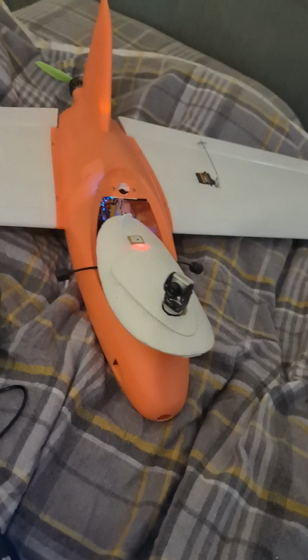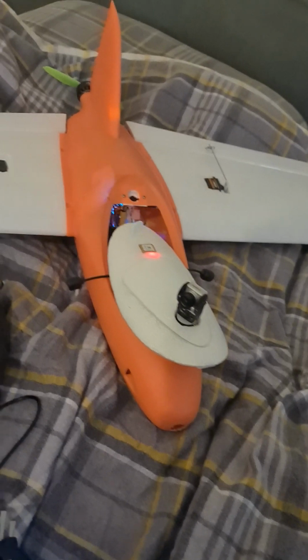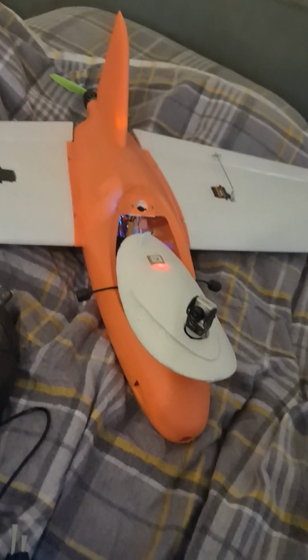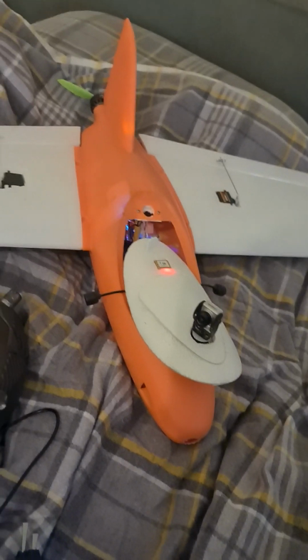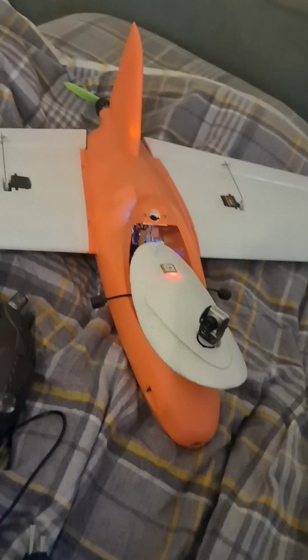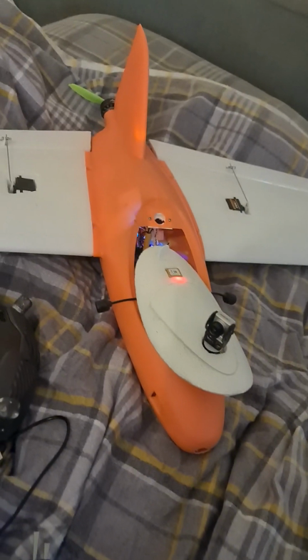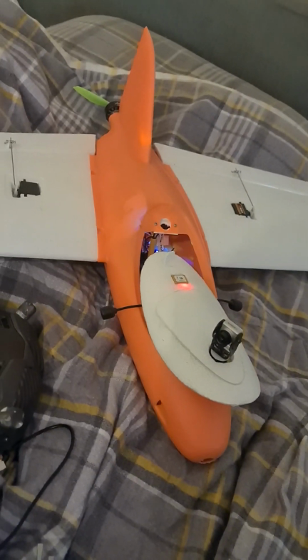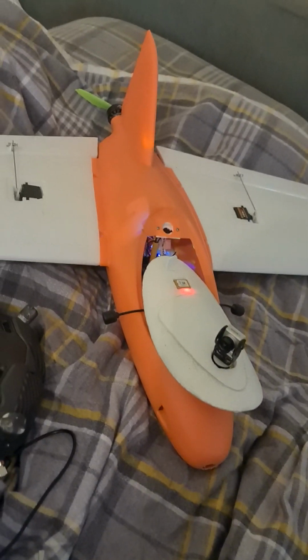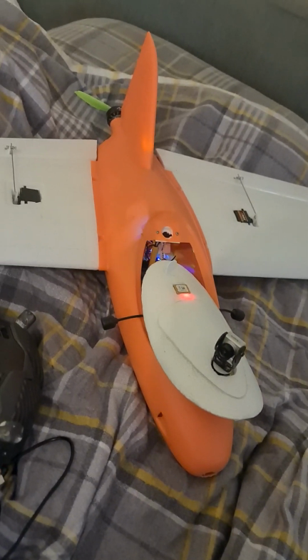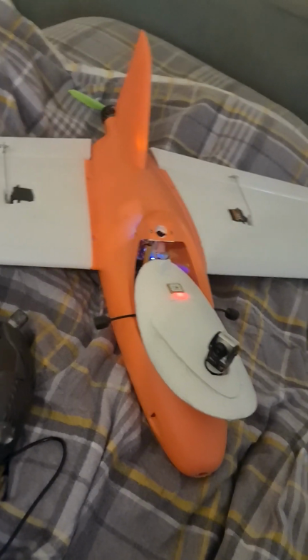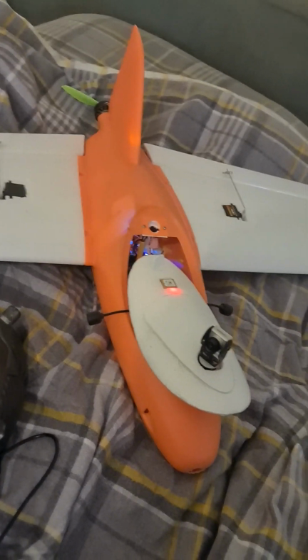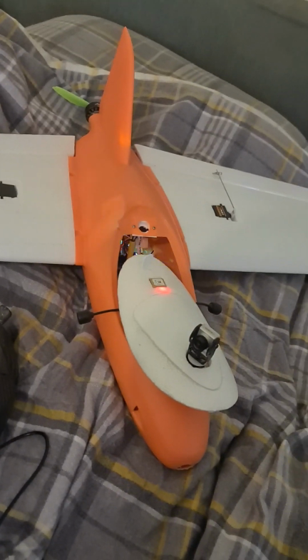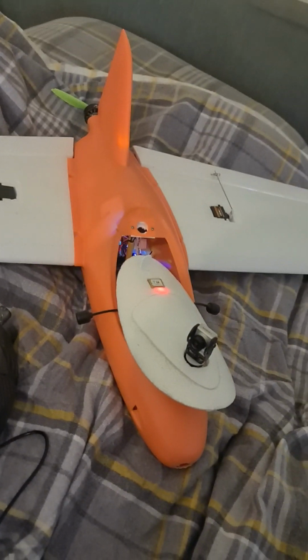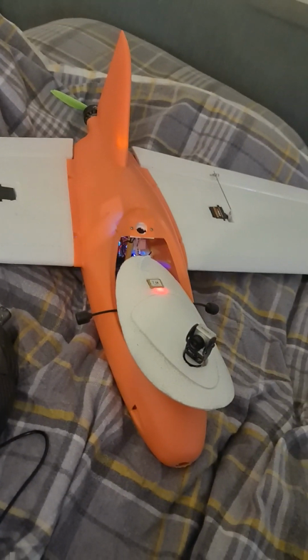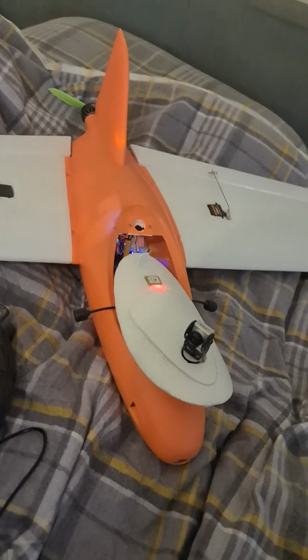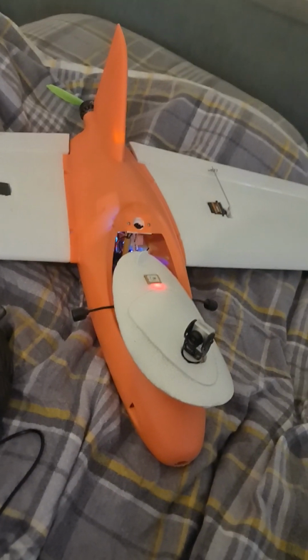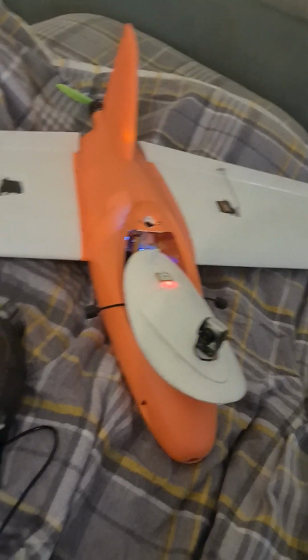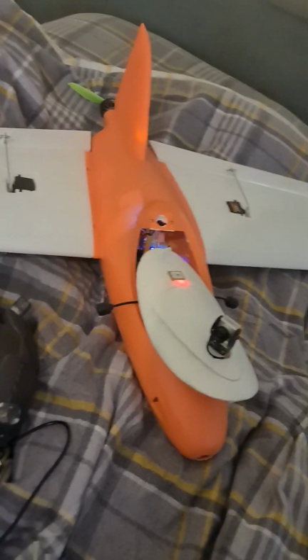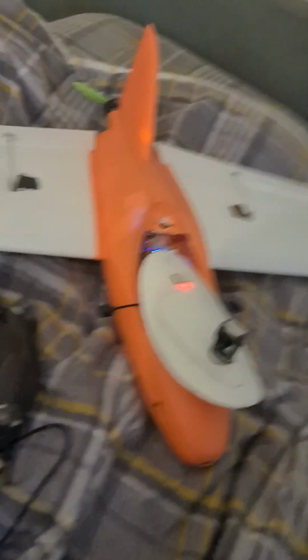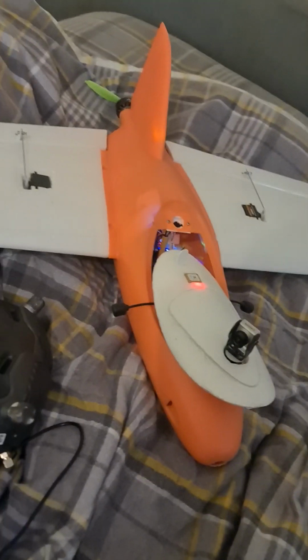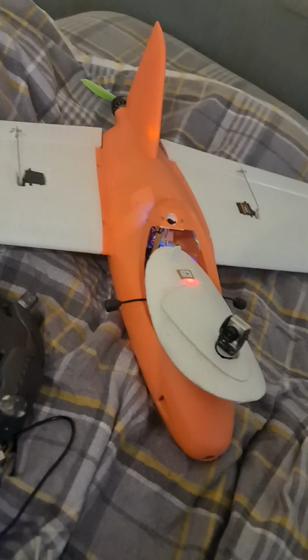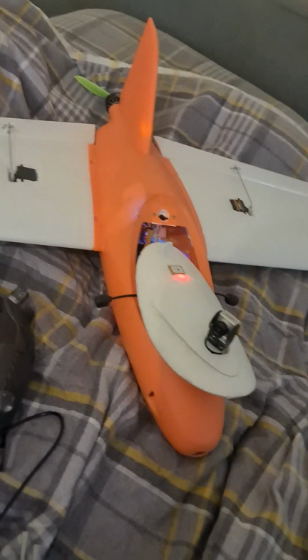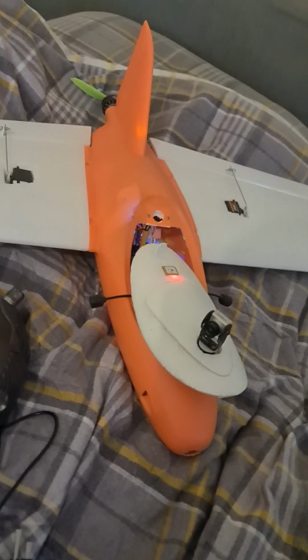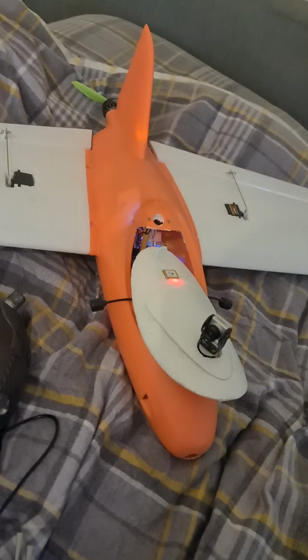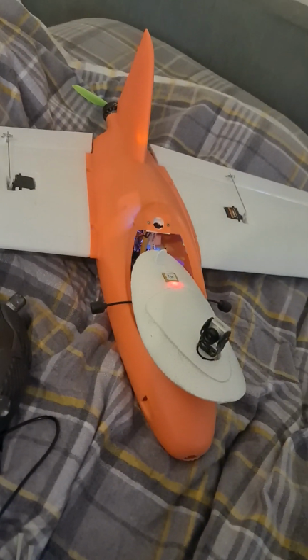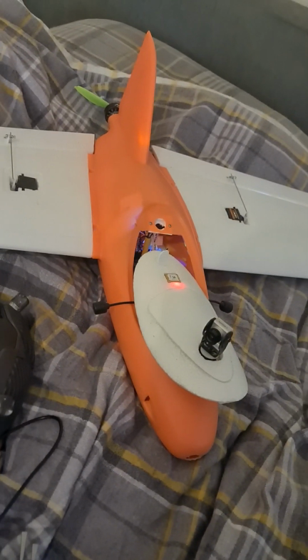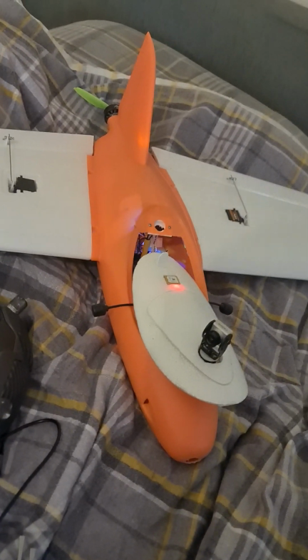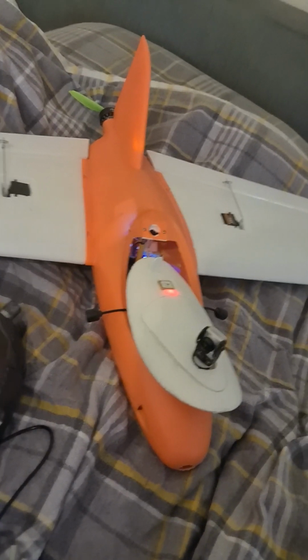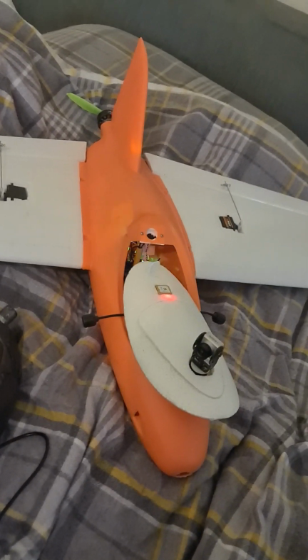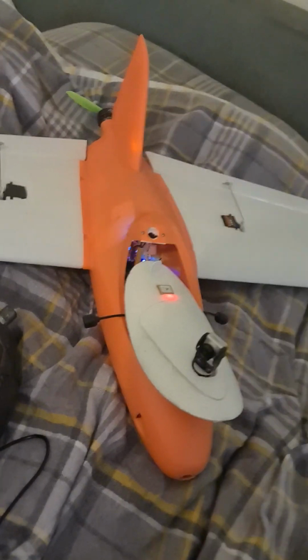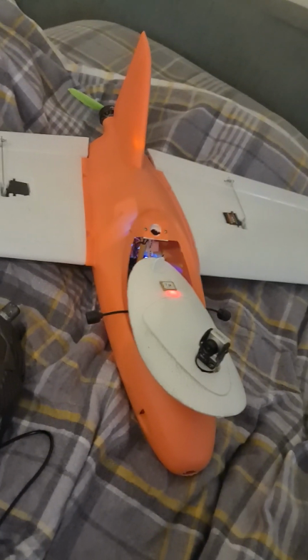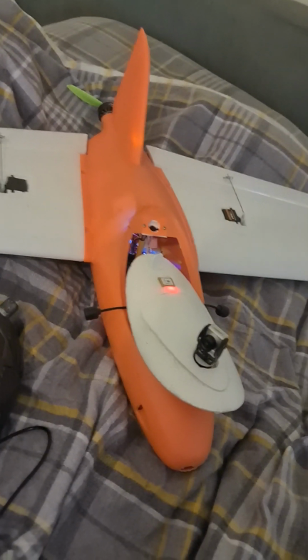Hey Stevie, you were asking about my Strix Goblin — this is it, just about 90% finished now.